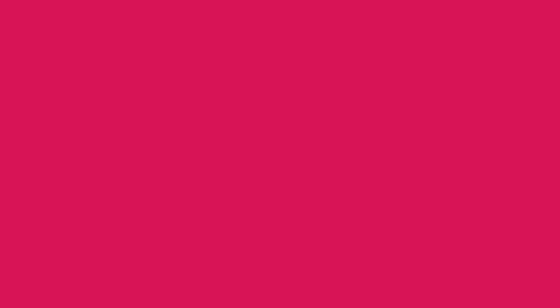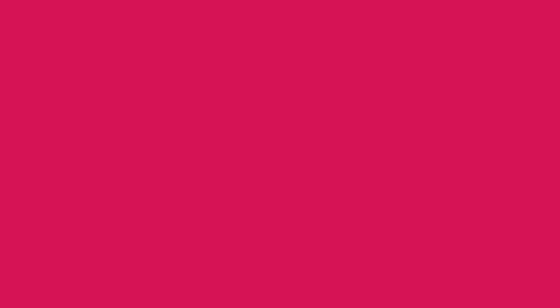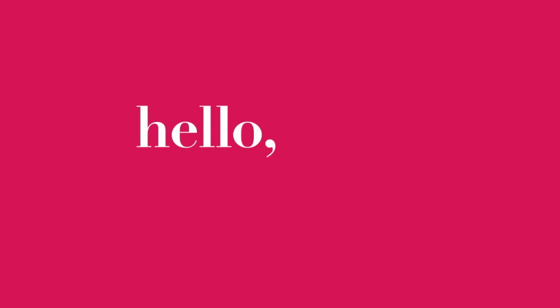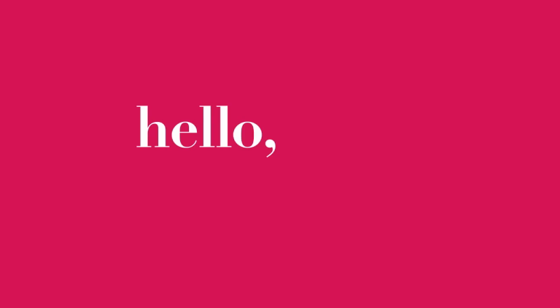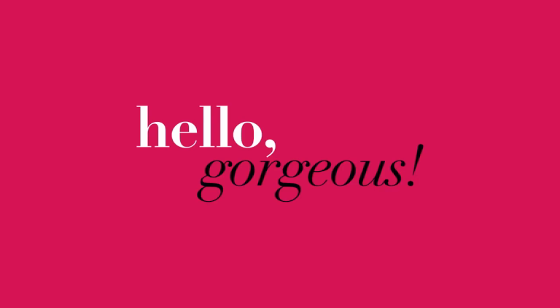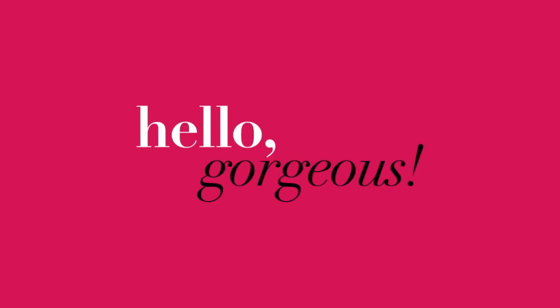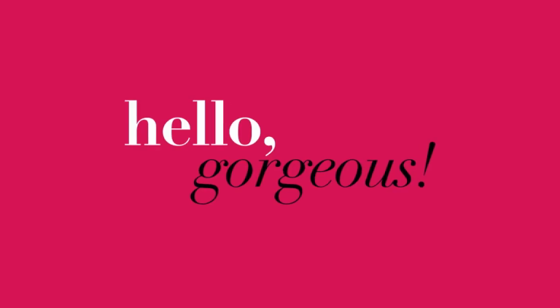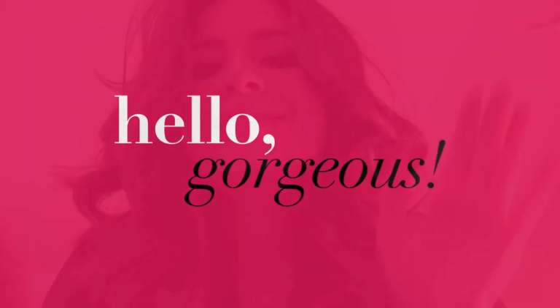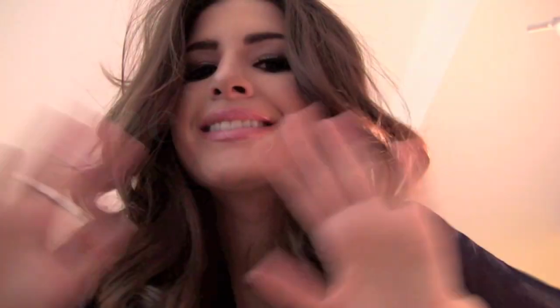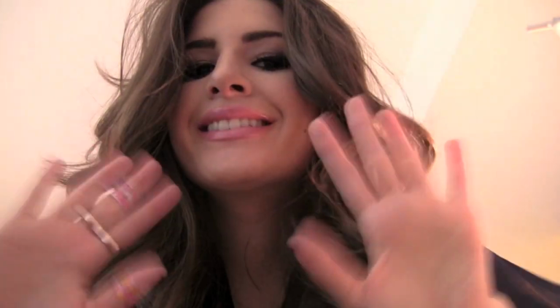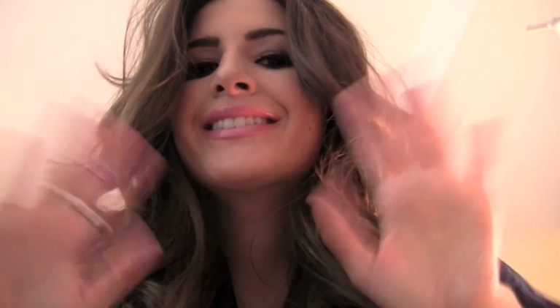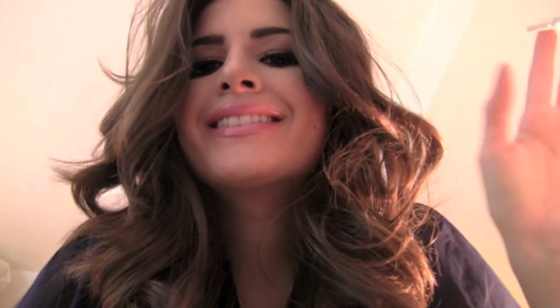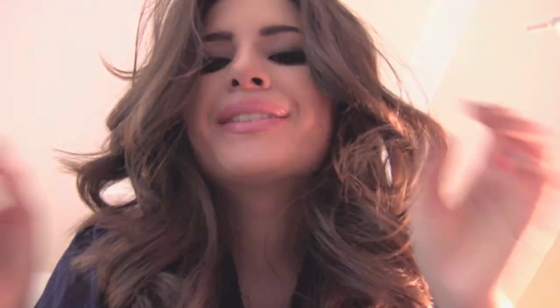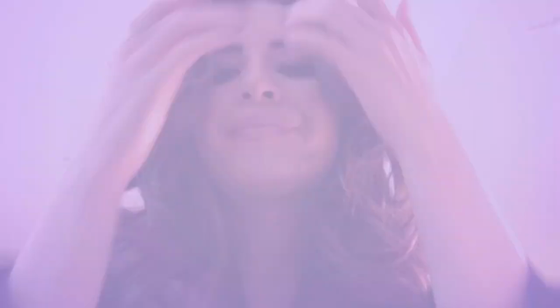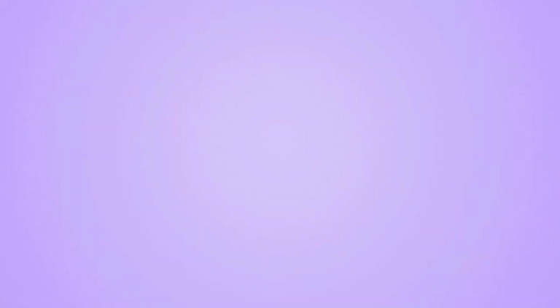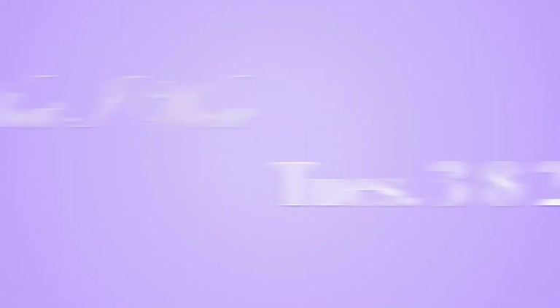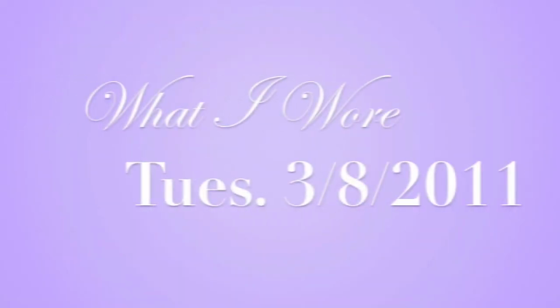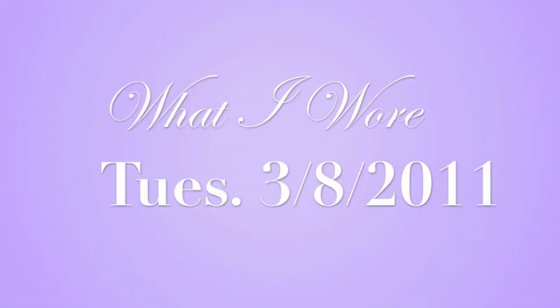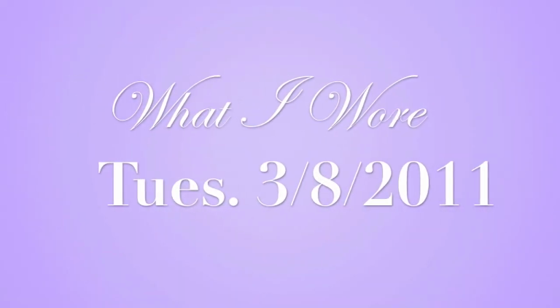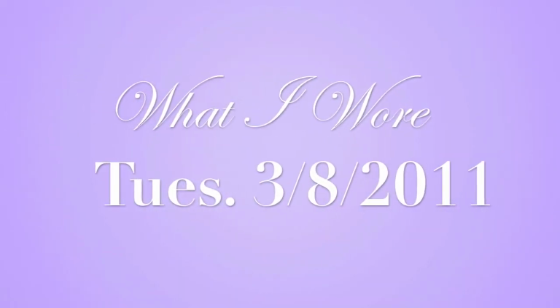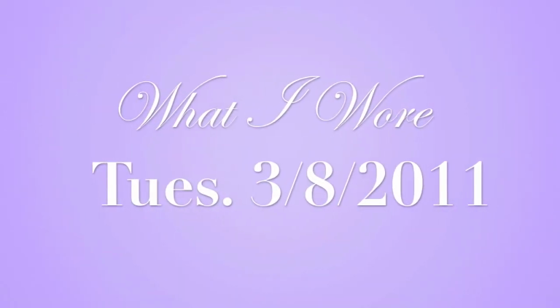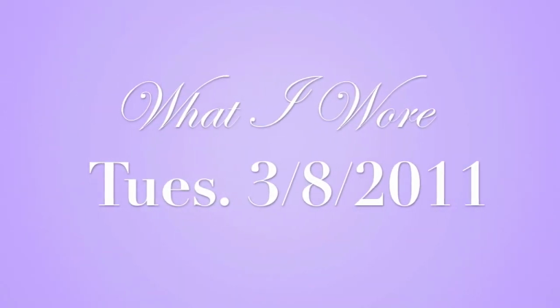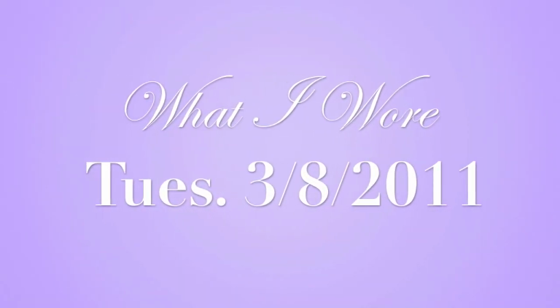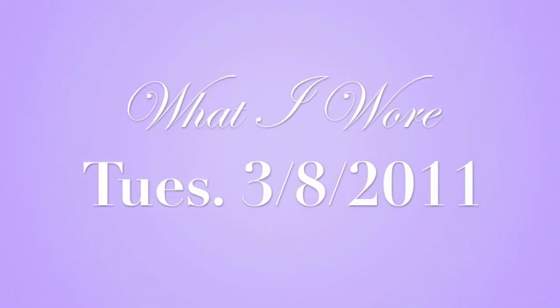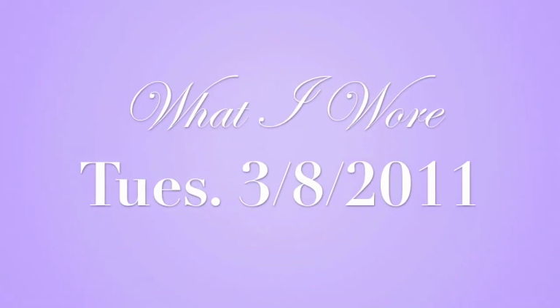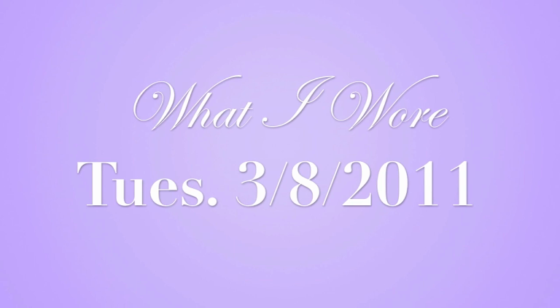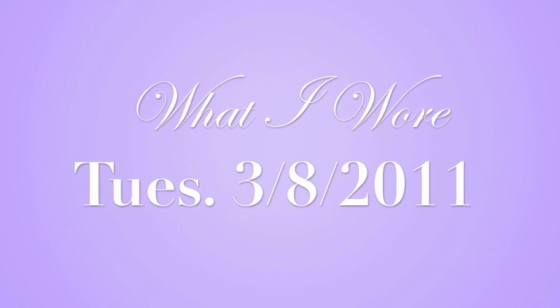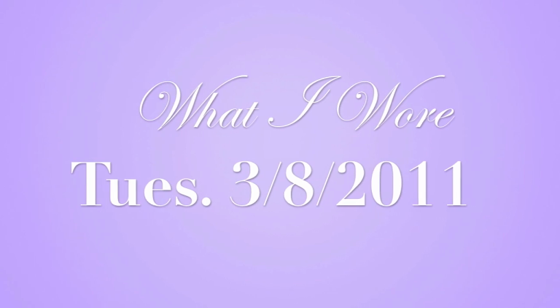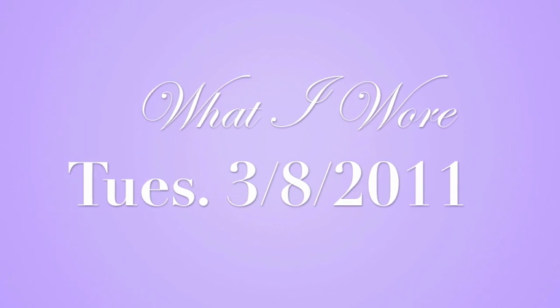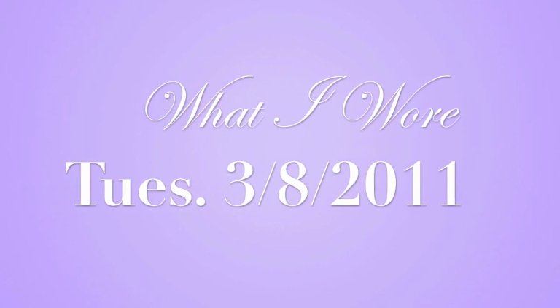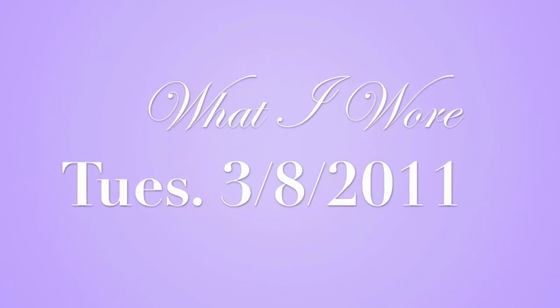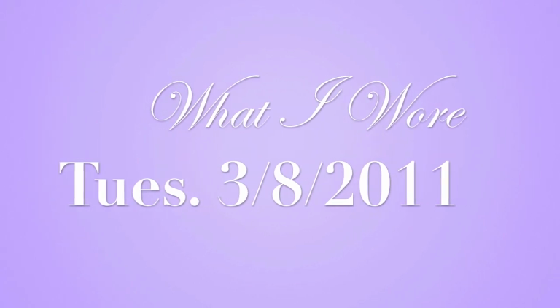Hello gorgeous! So here's what I wore on Tuesday, March 8th, 2011.